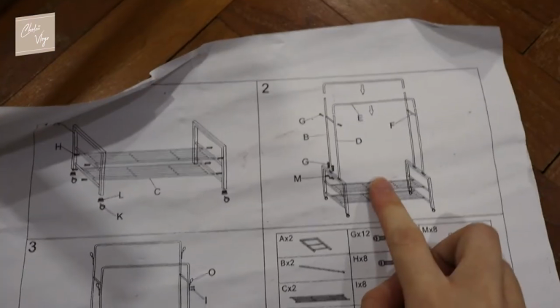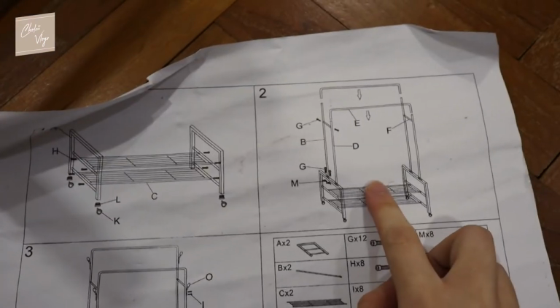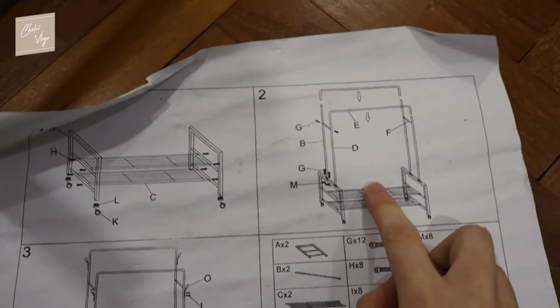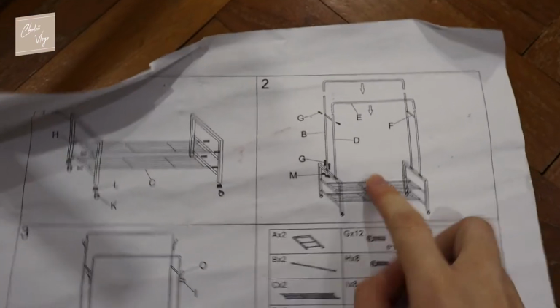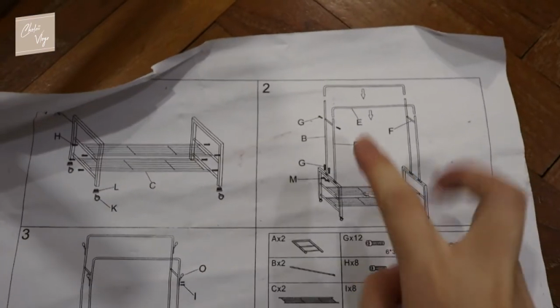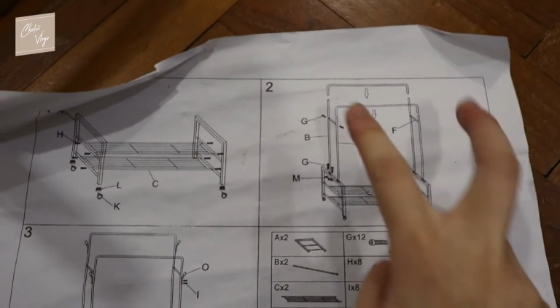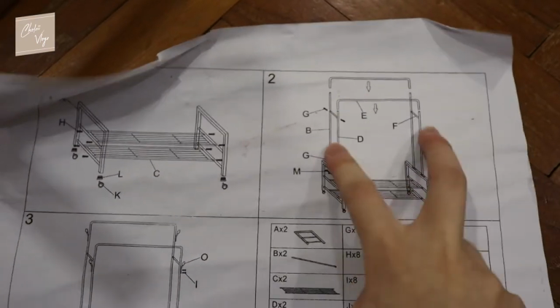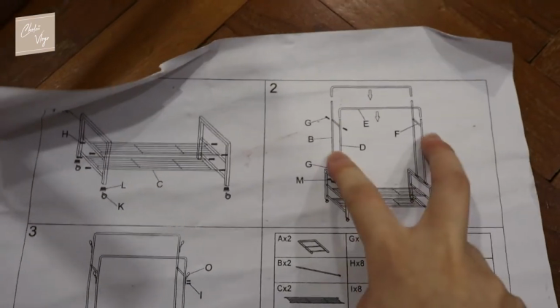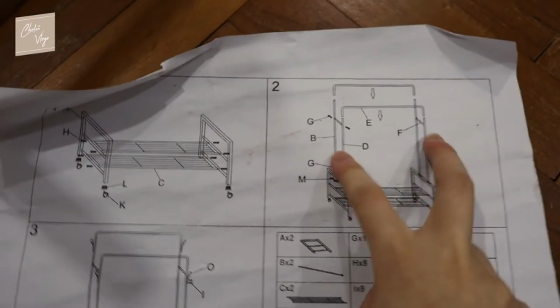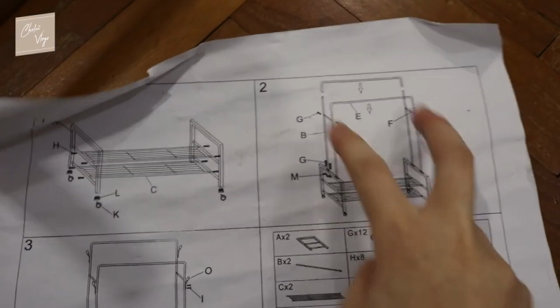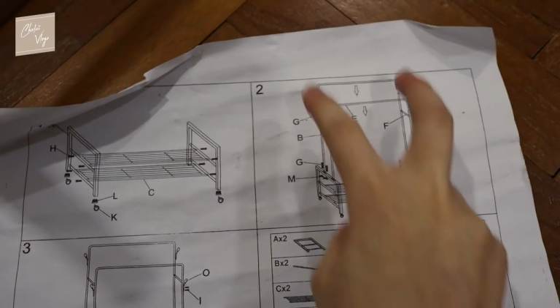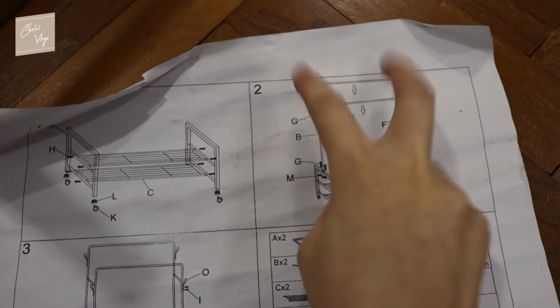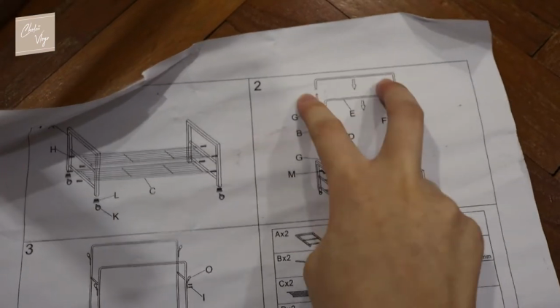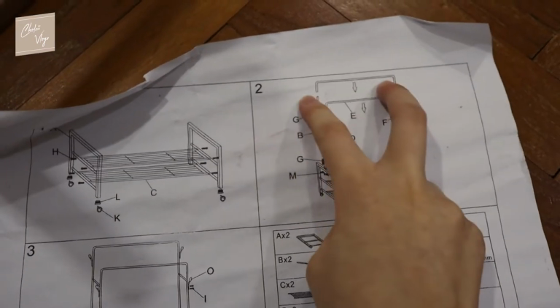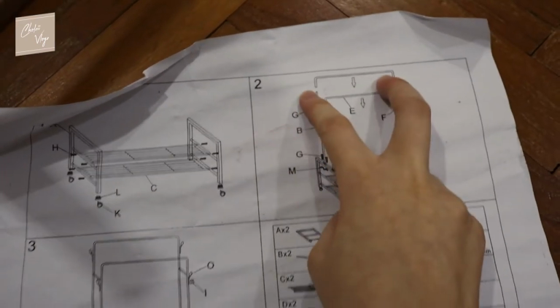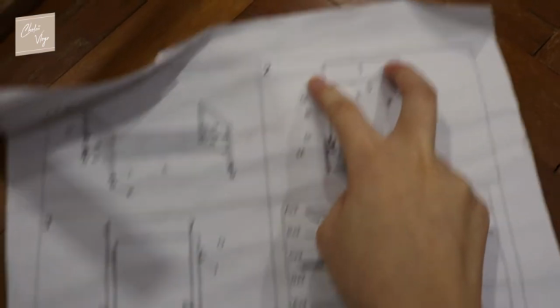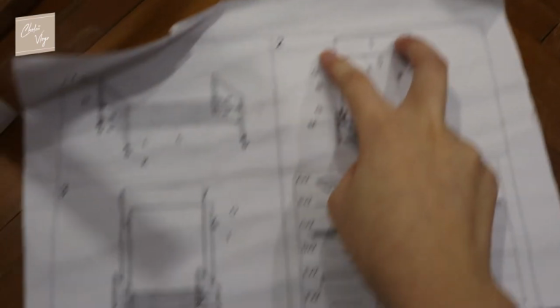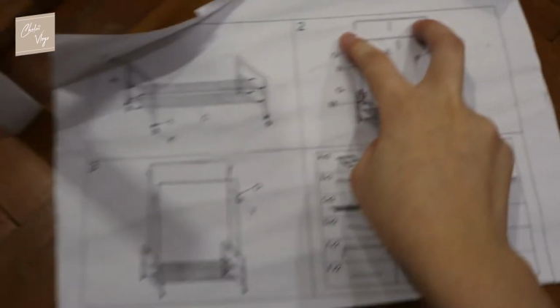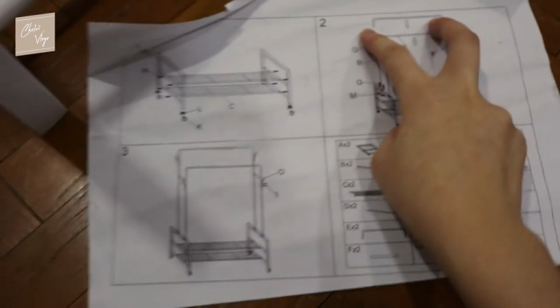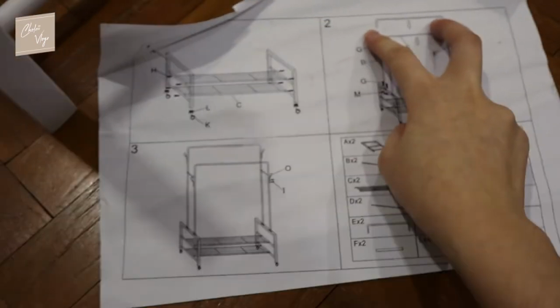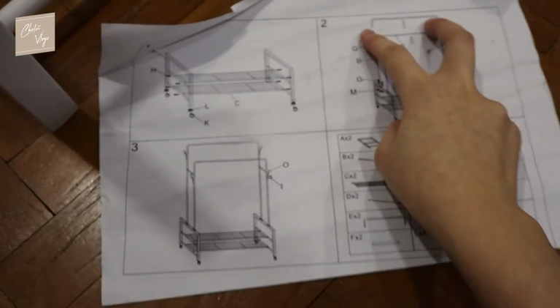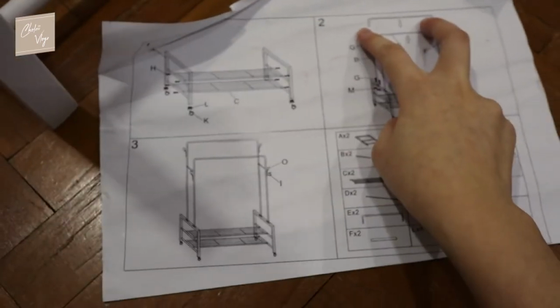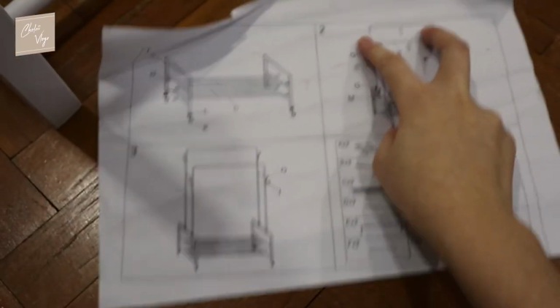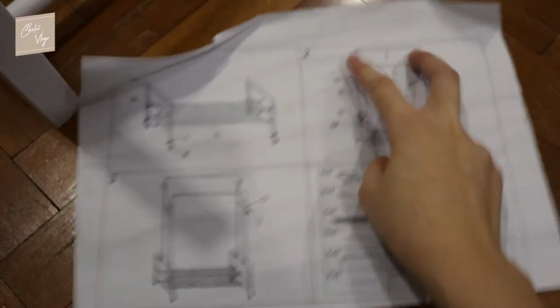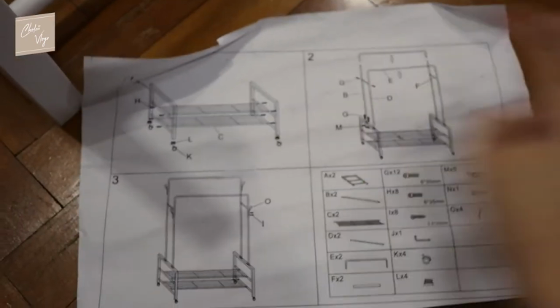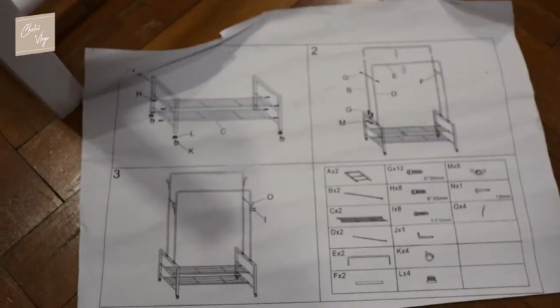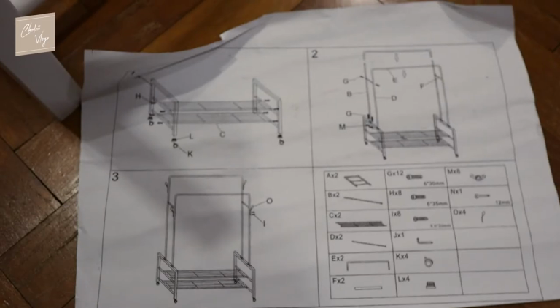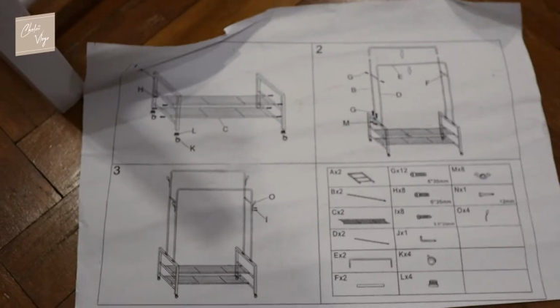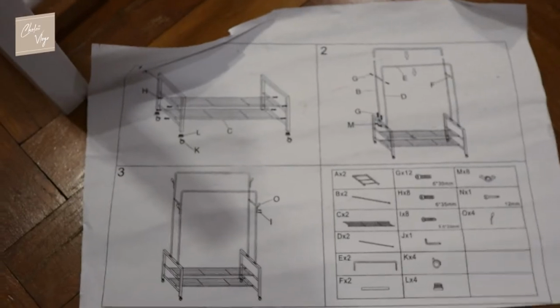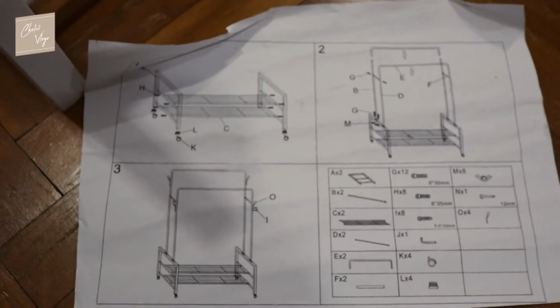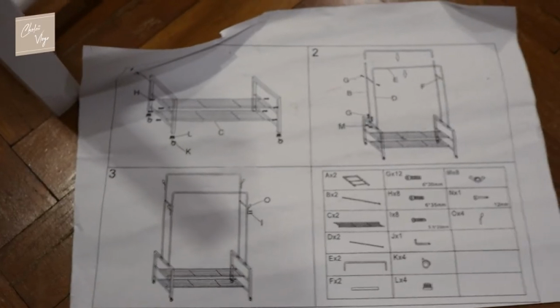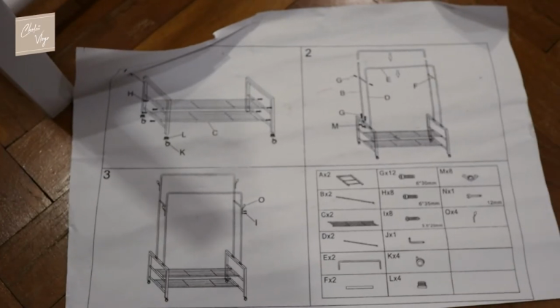So now I'm gonna install these poles. Let's go.